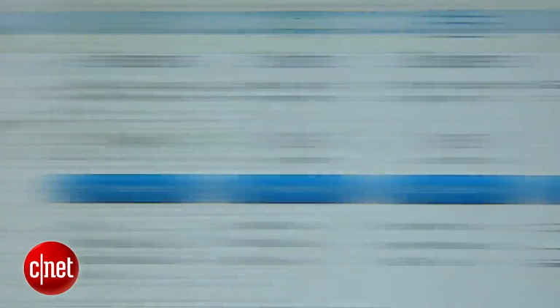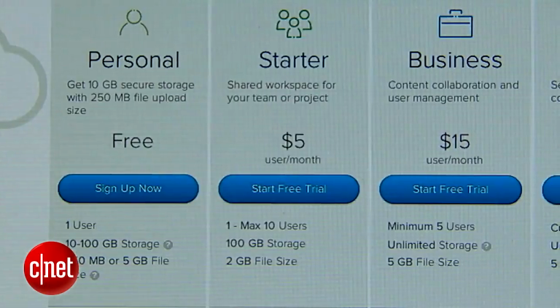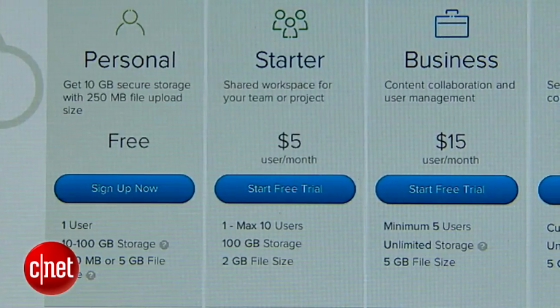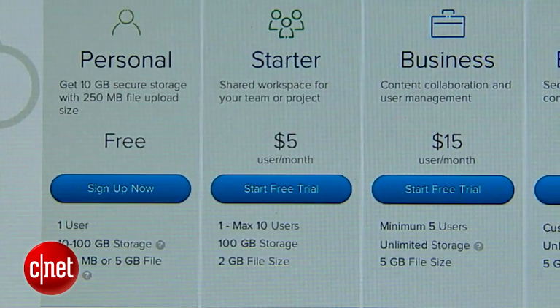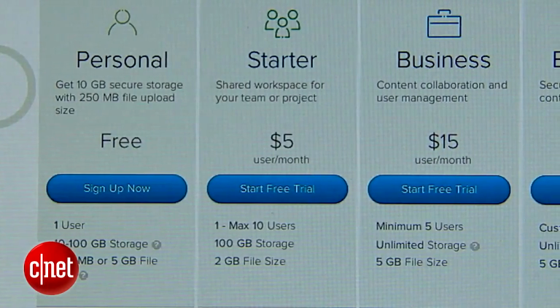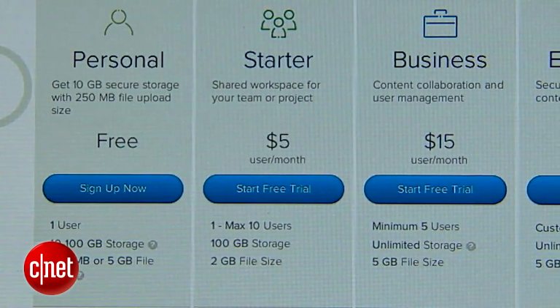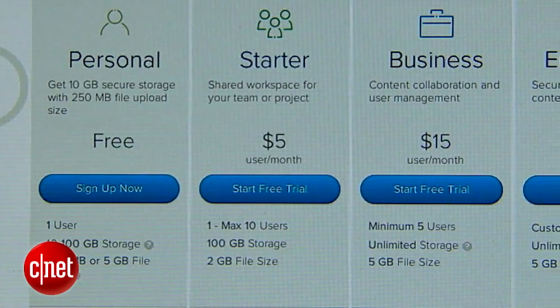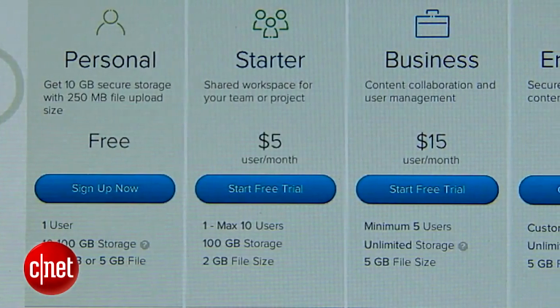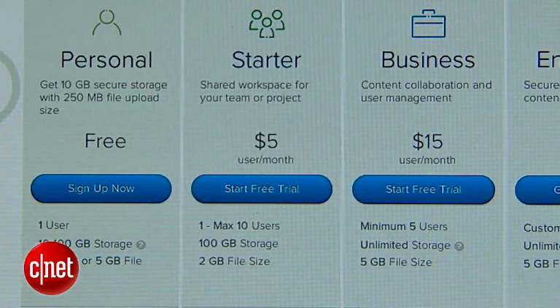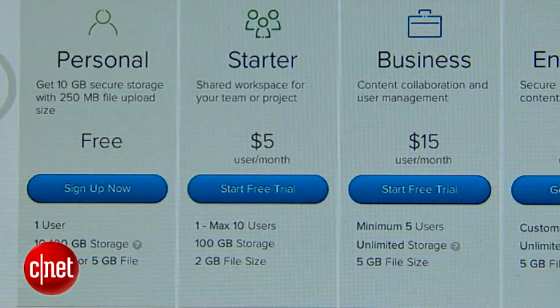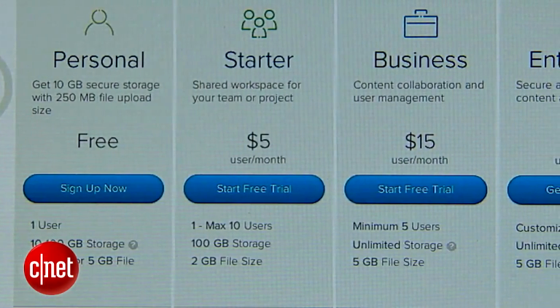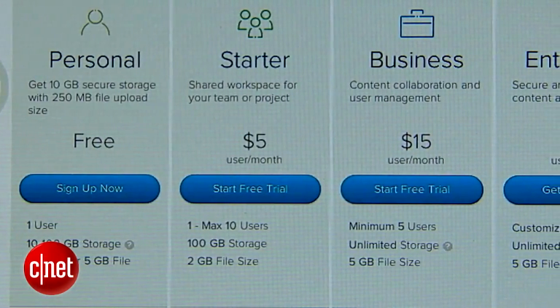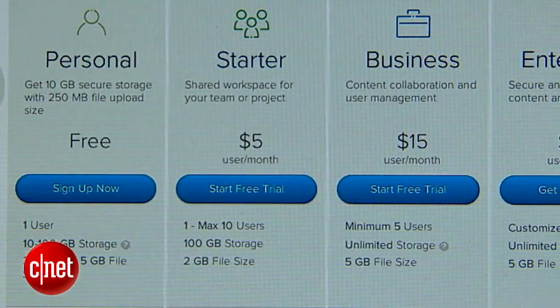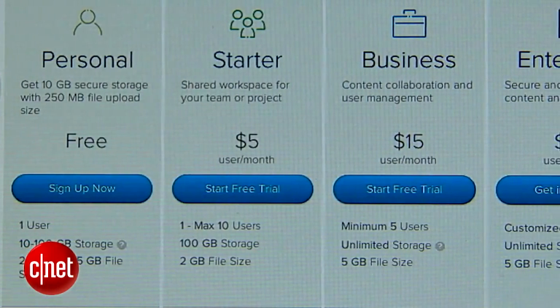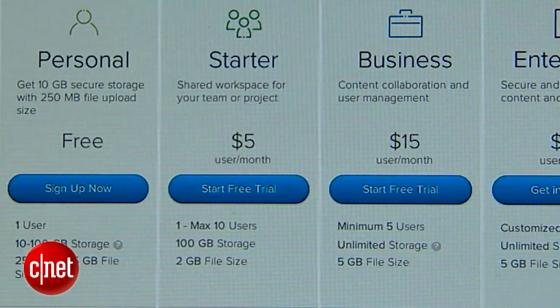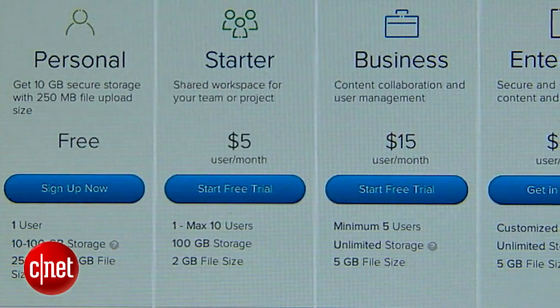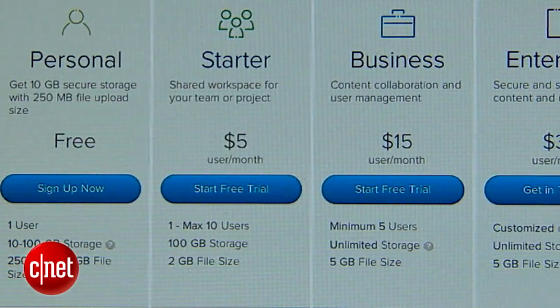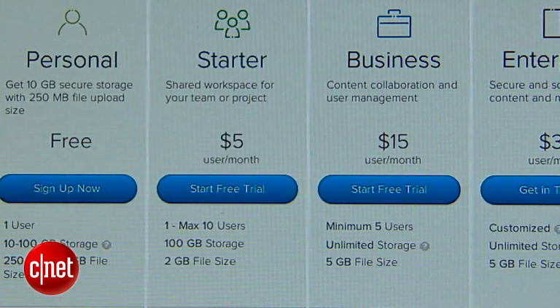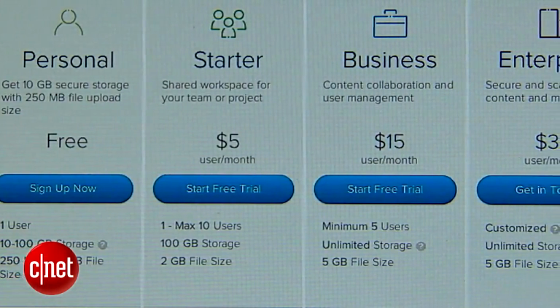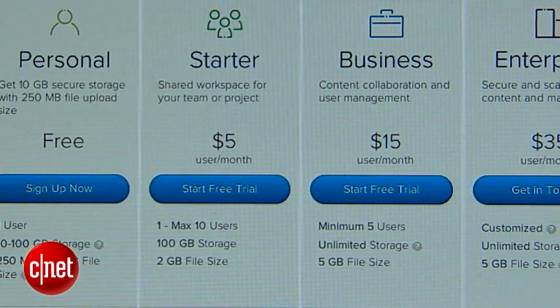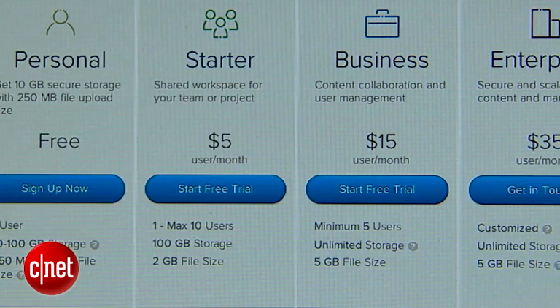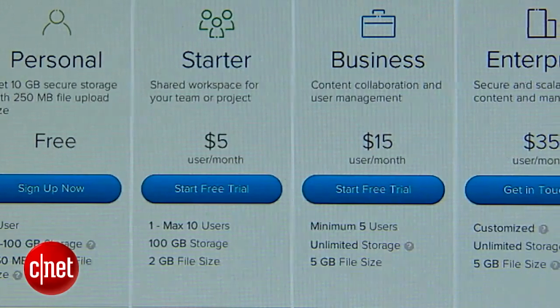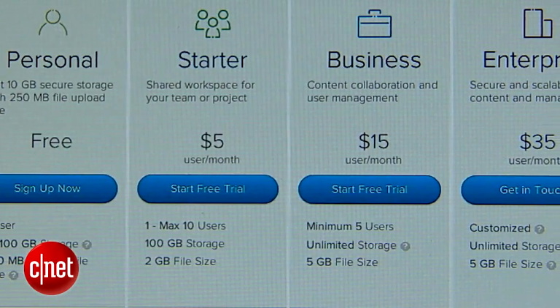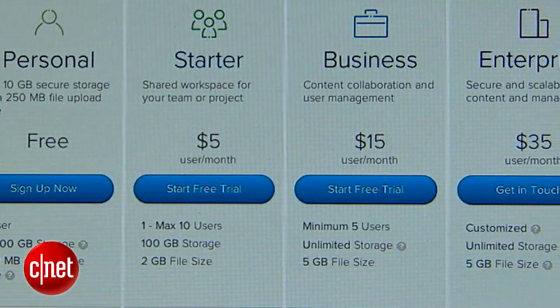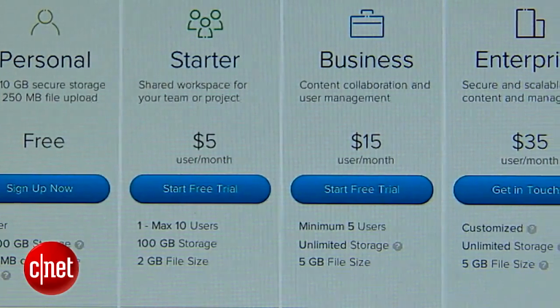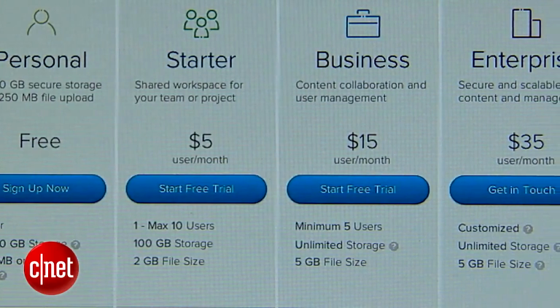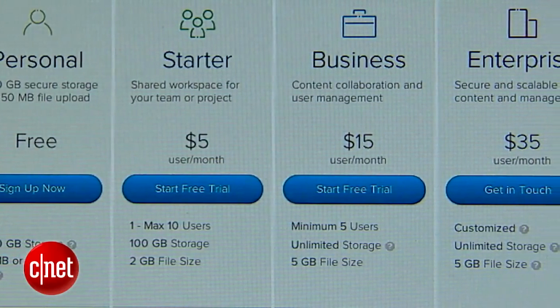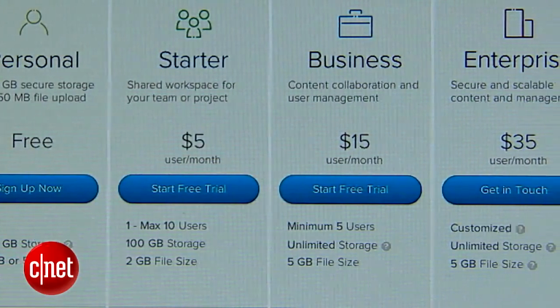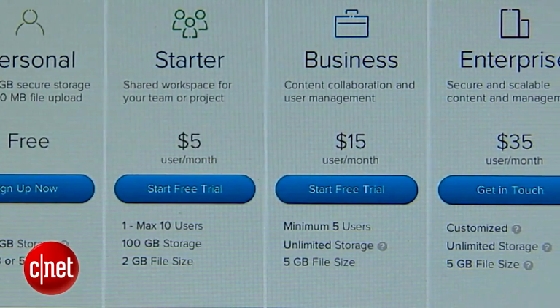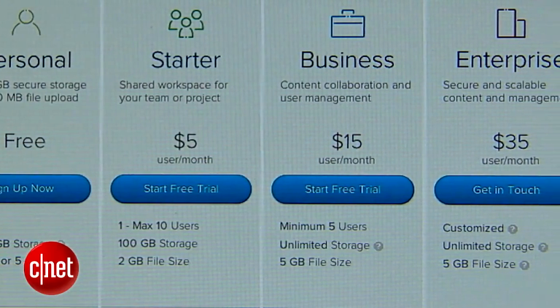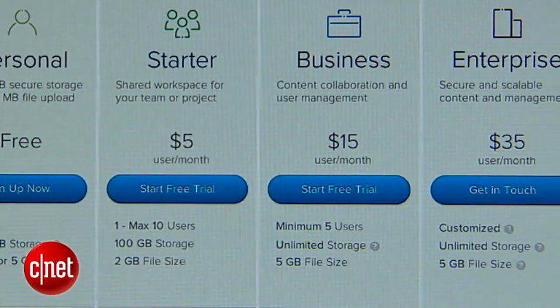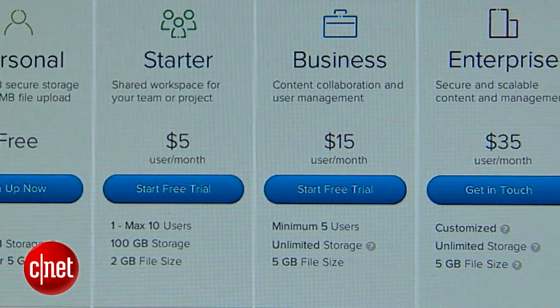You can upgrade to a 100GB capacity and increase the minimum file size to 5GB.